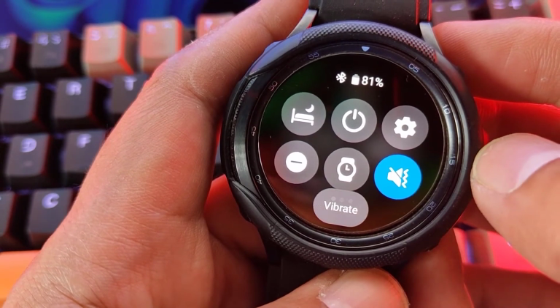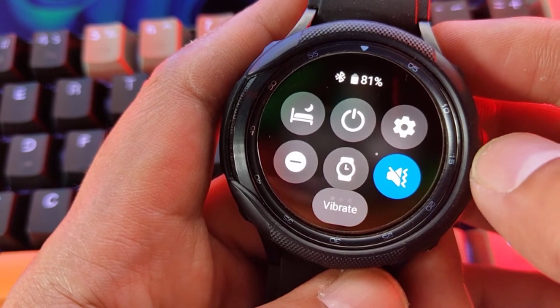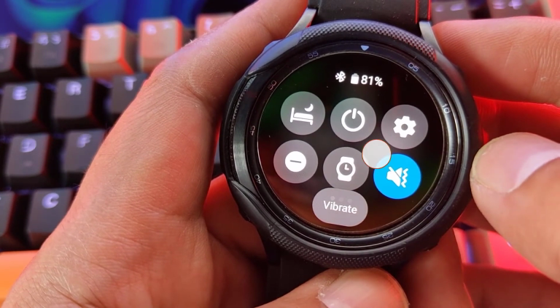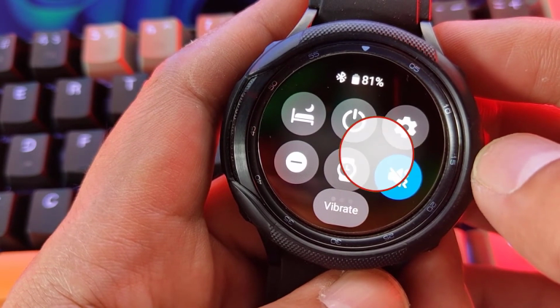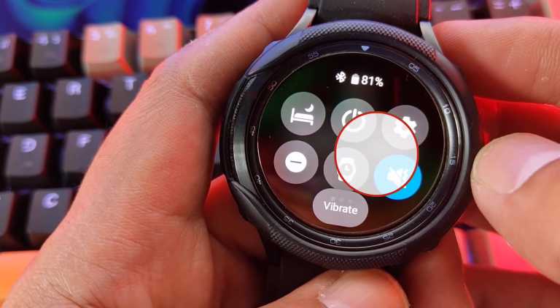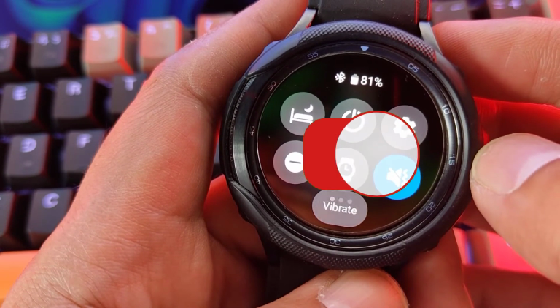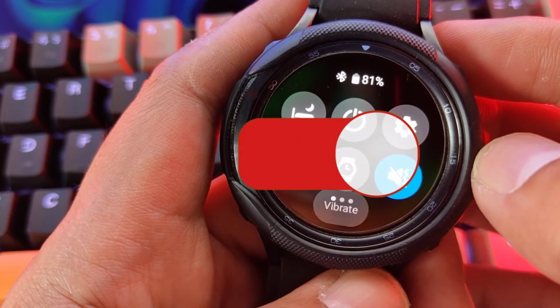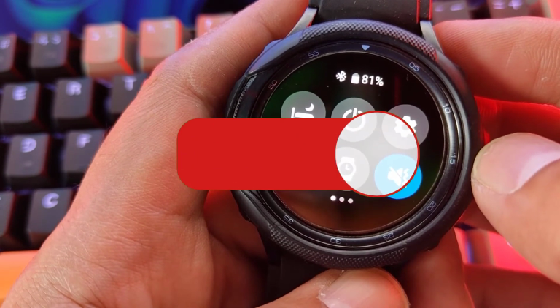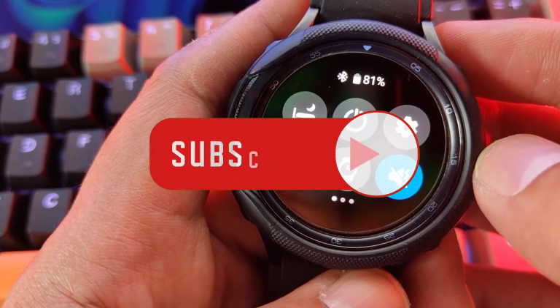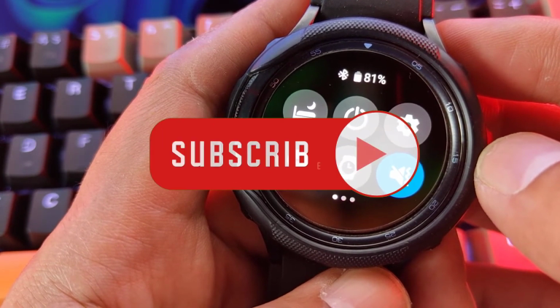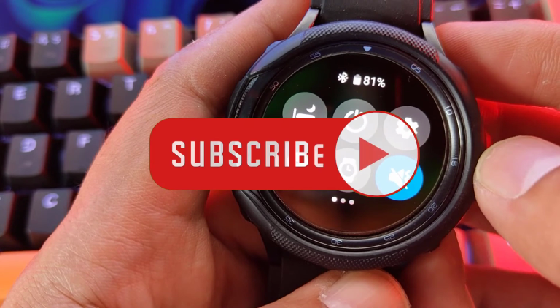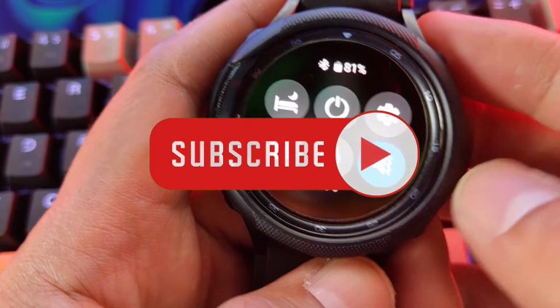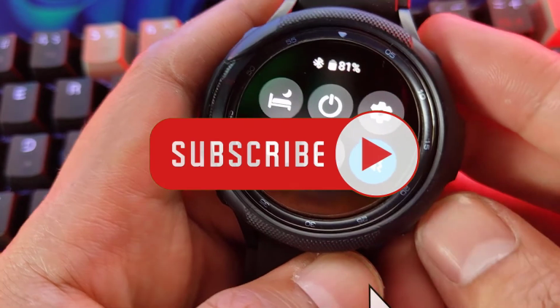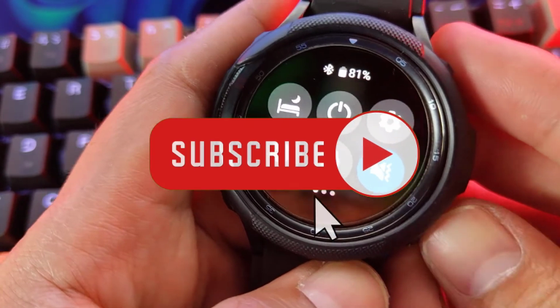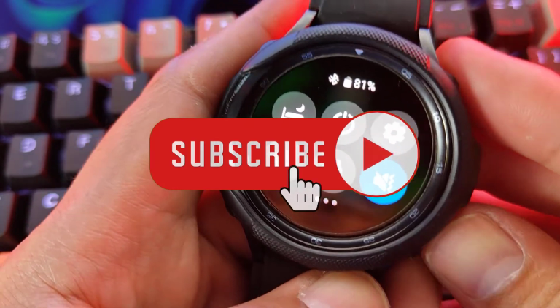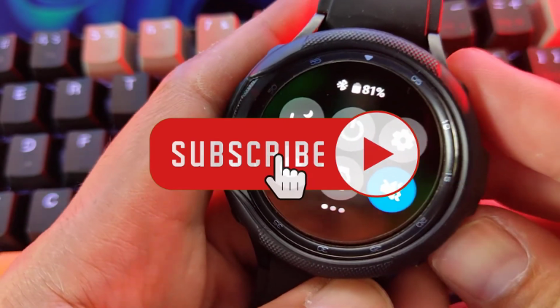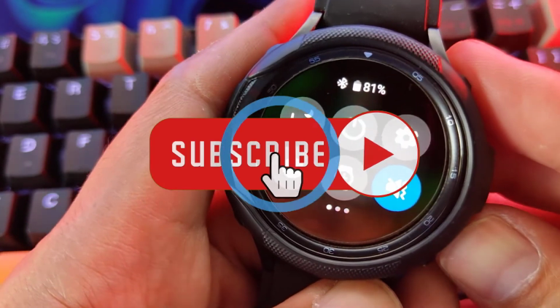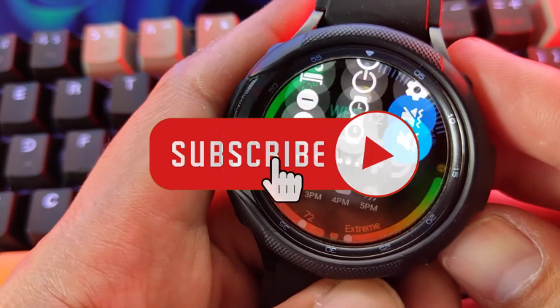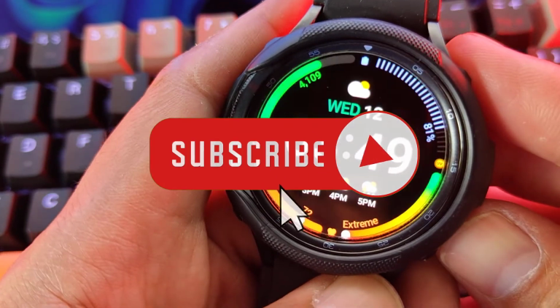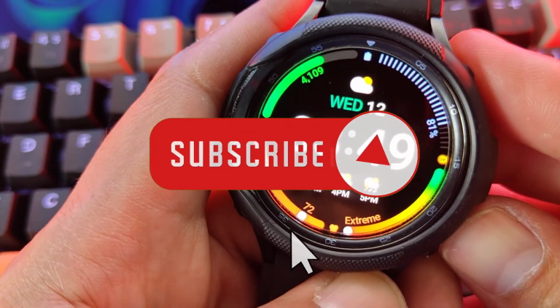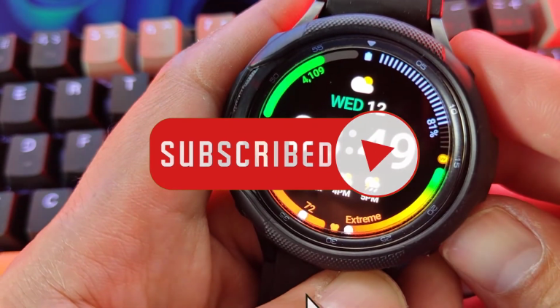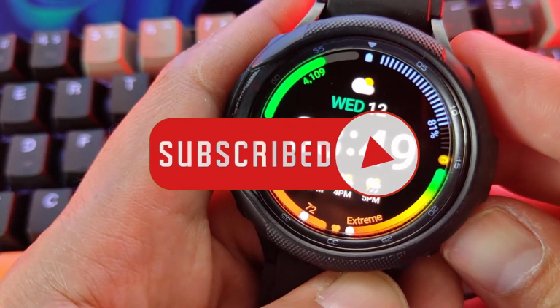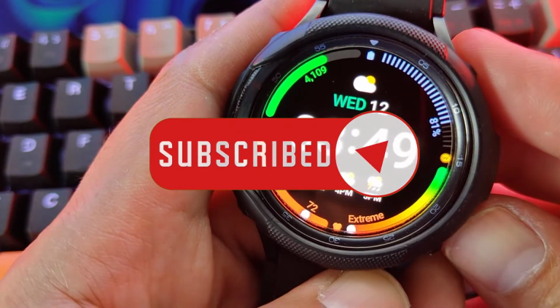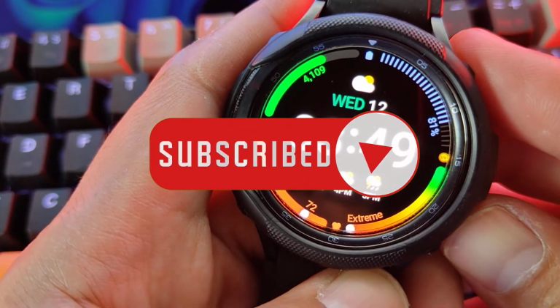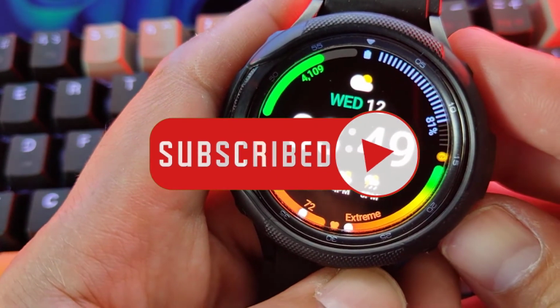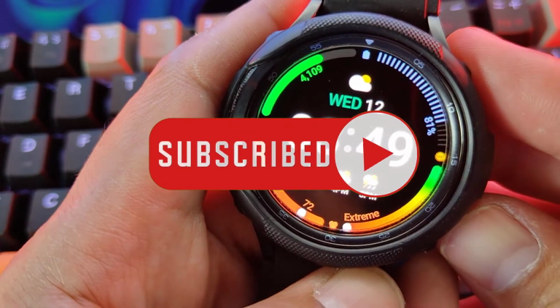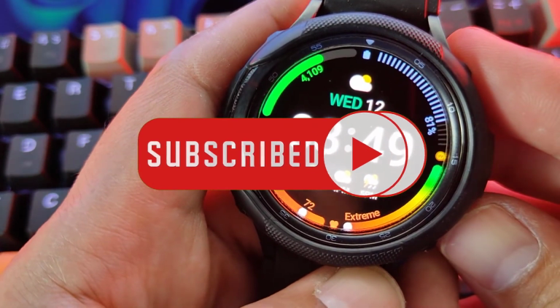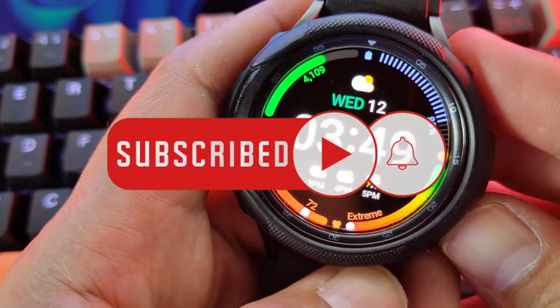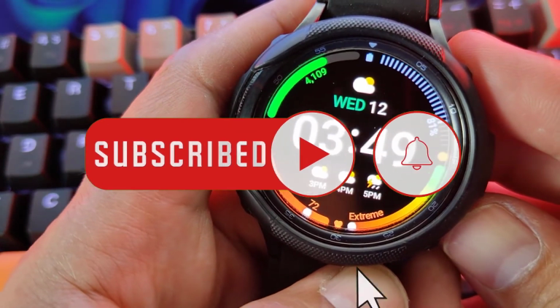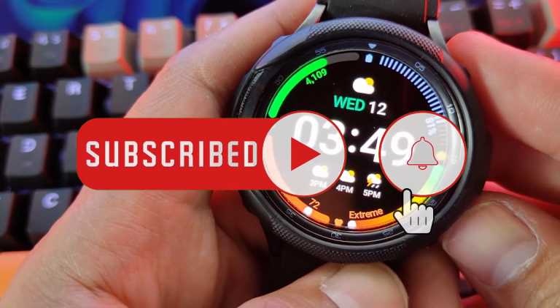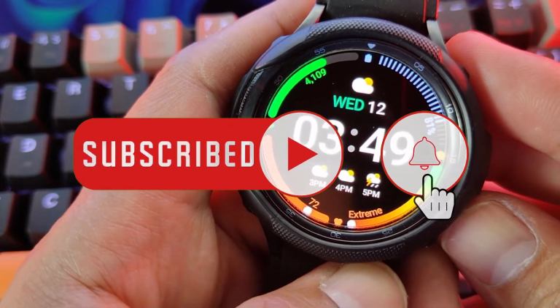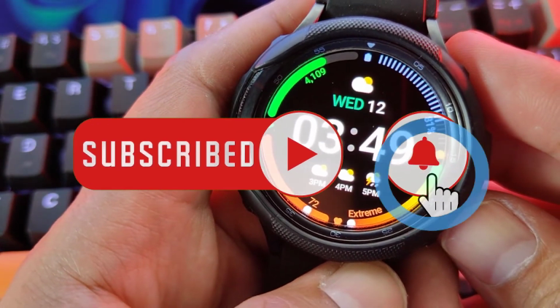Thanks for watching this video. Make sure to subscribe to our channel and don't forget to hit that notification bell.